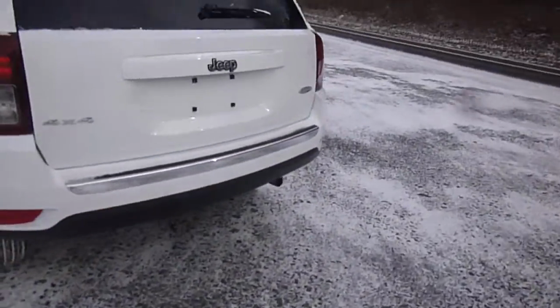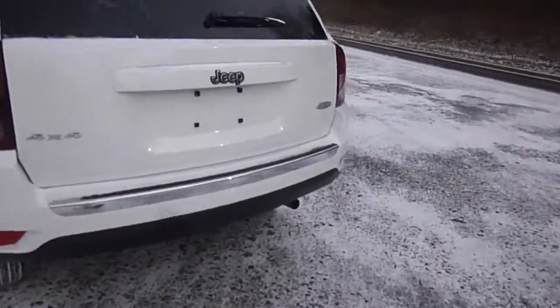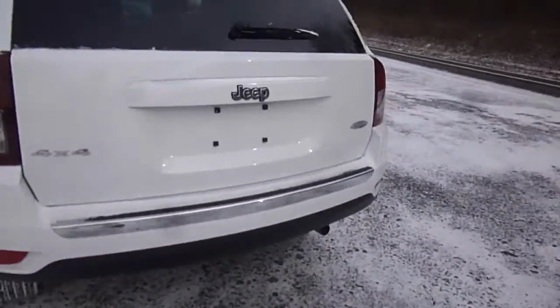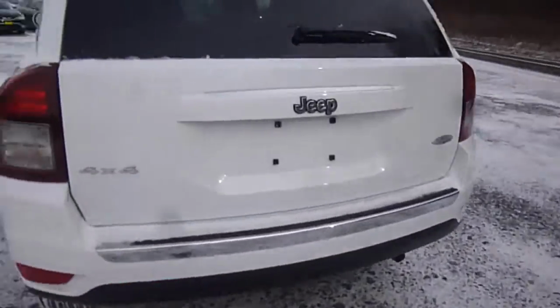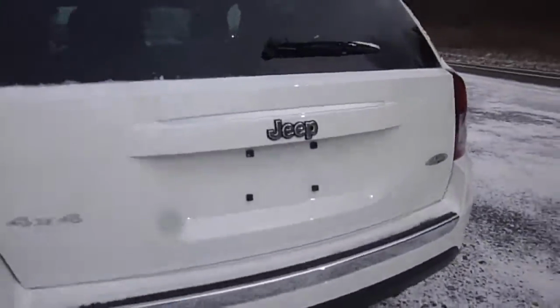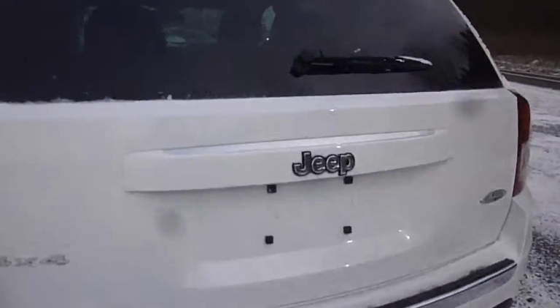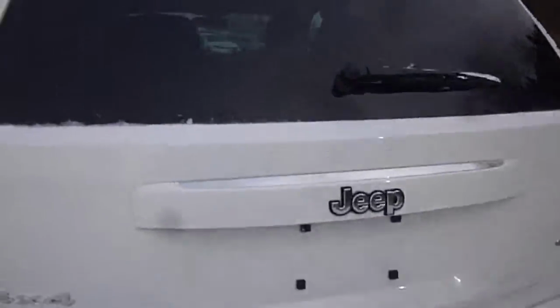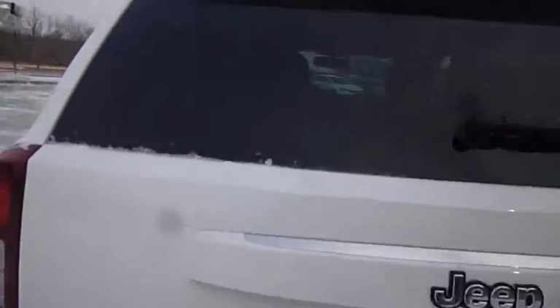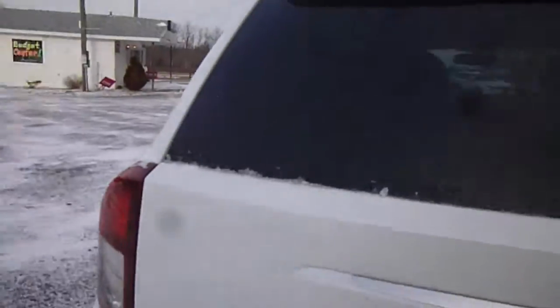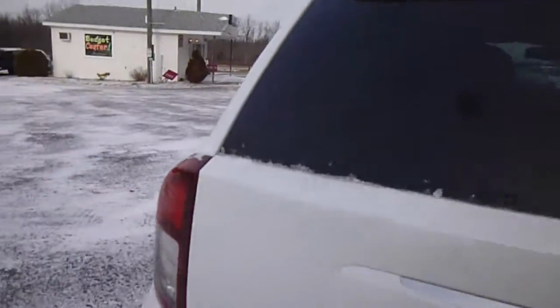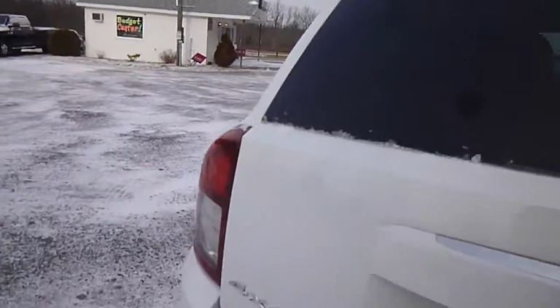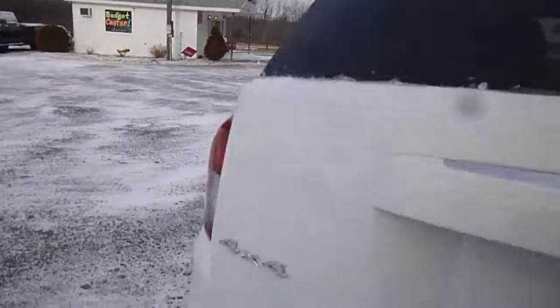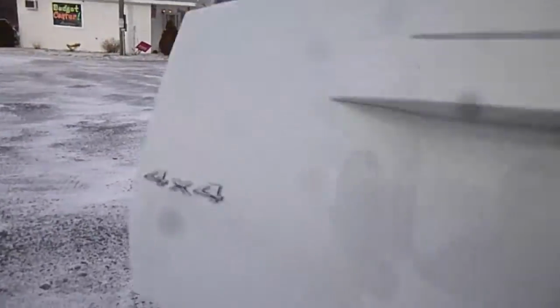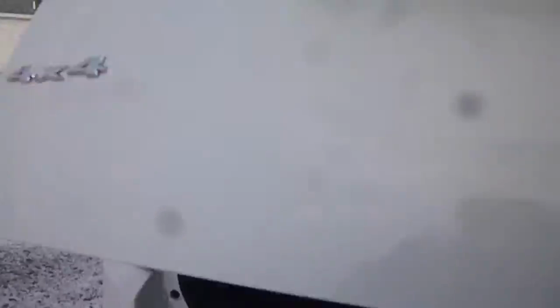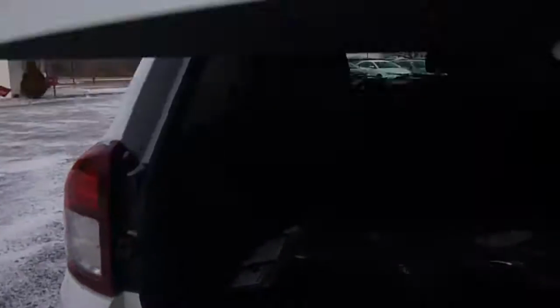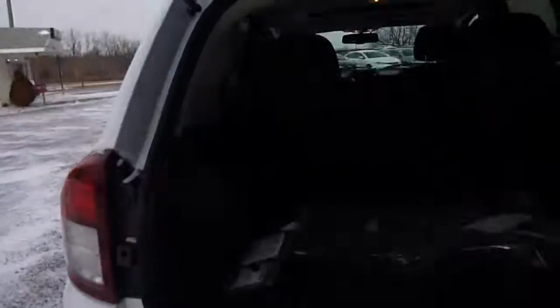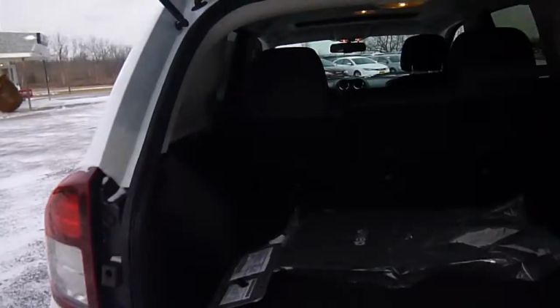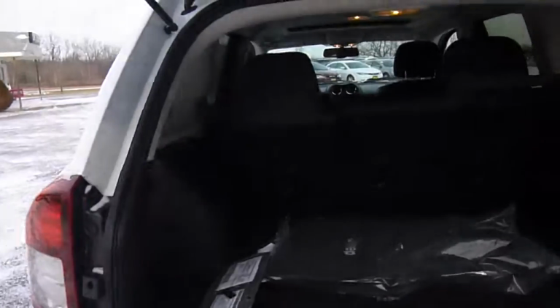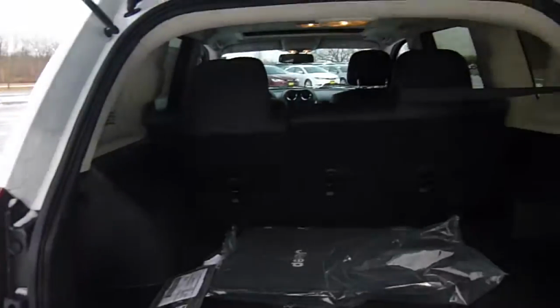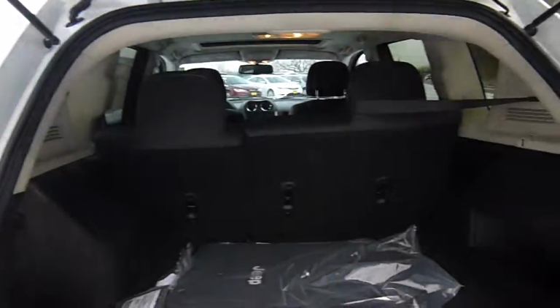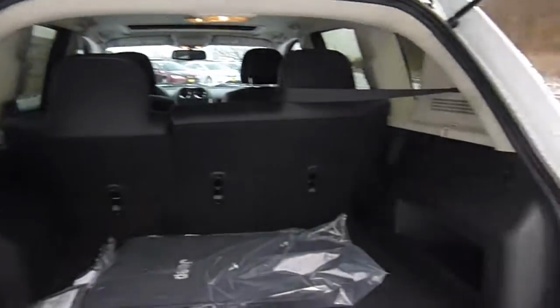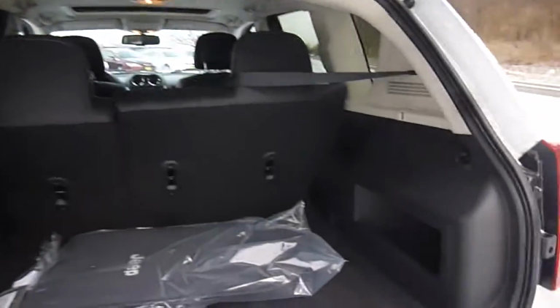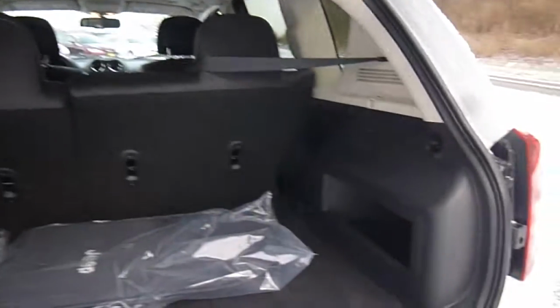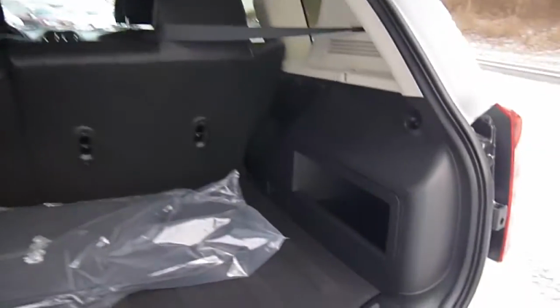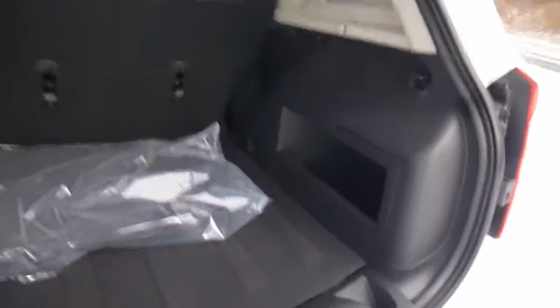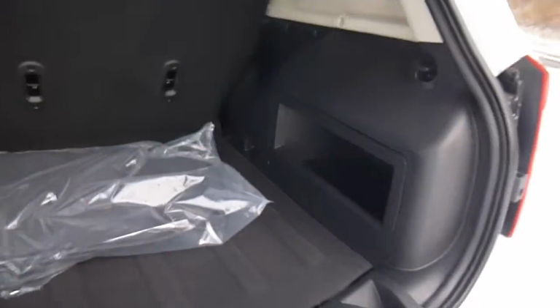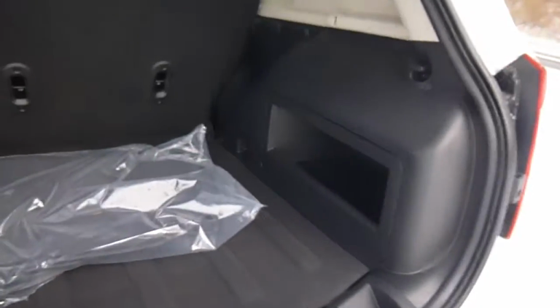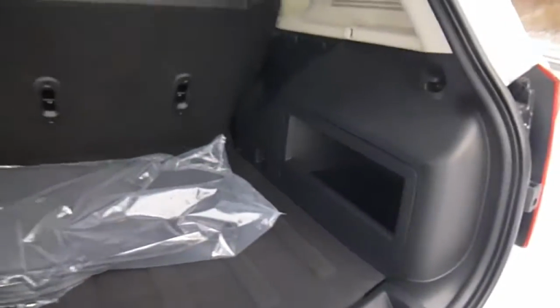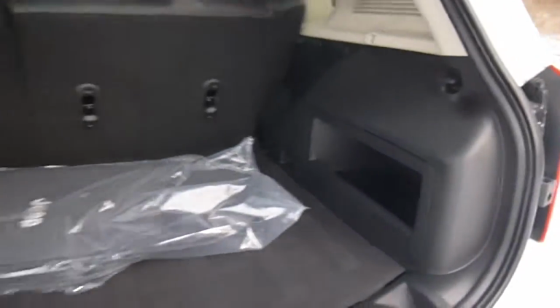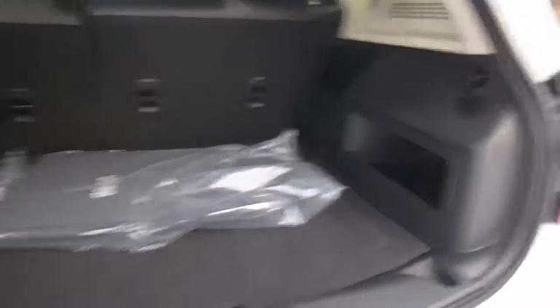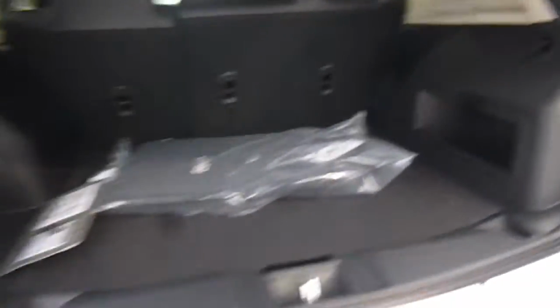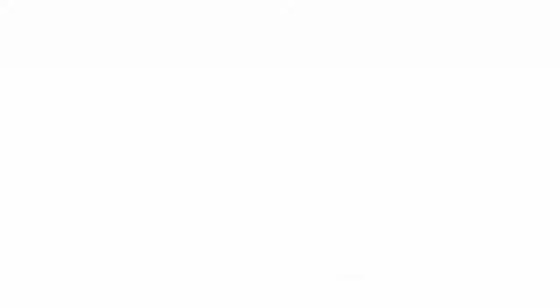Let's open up the back hatch here. You've got lots of room for storage in the back, and a little storage cubby to the side.